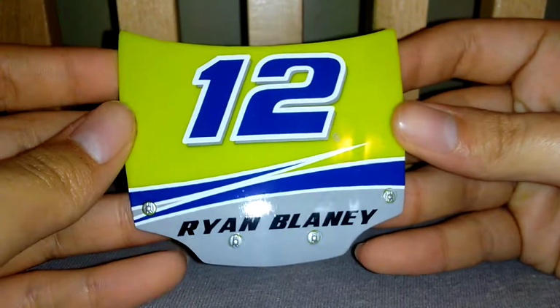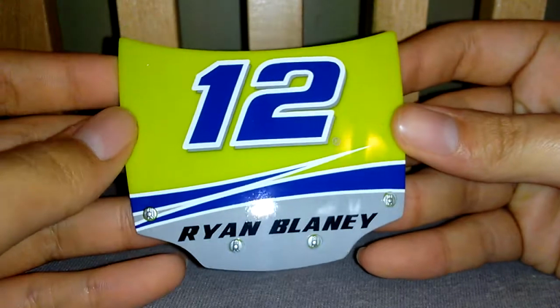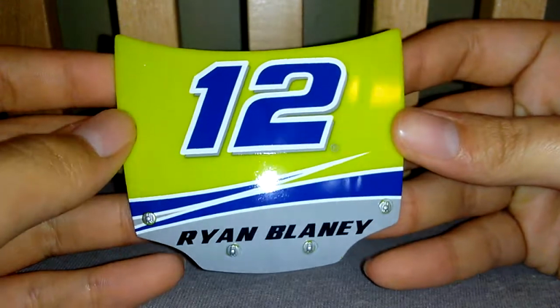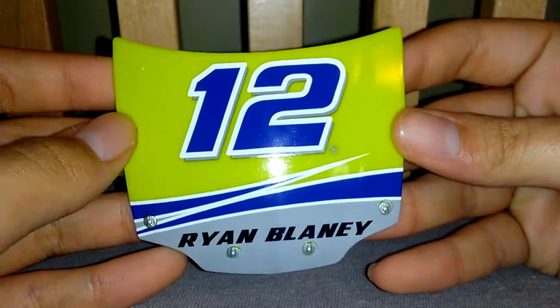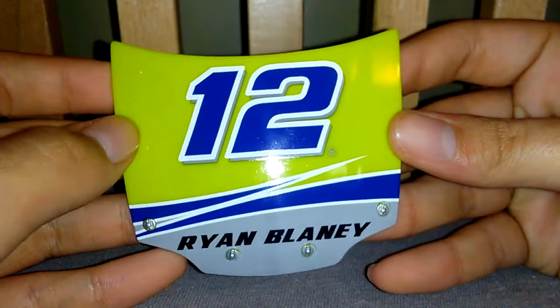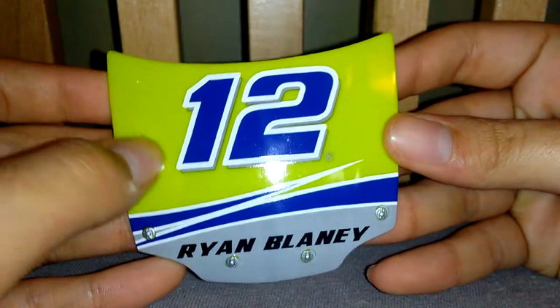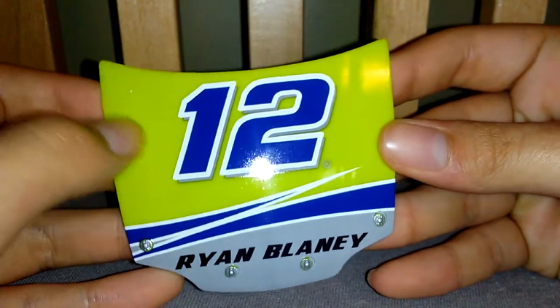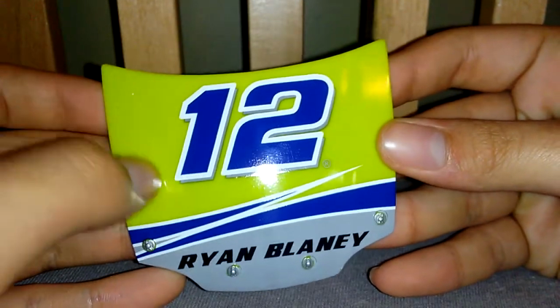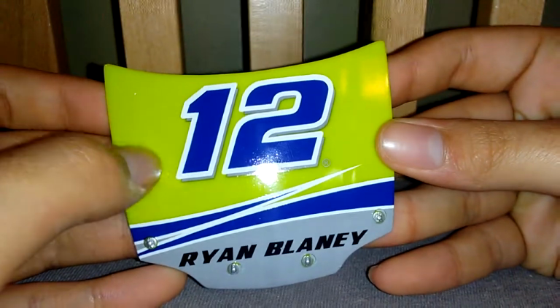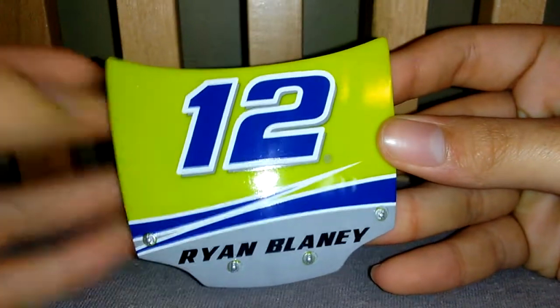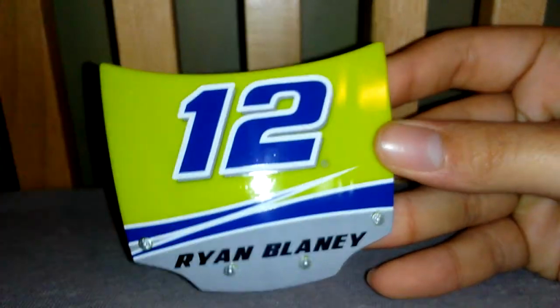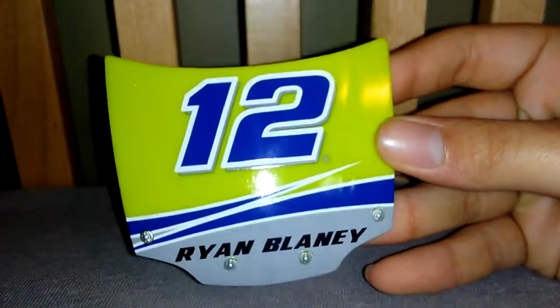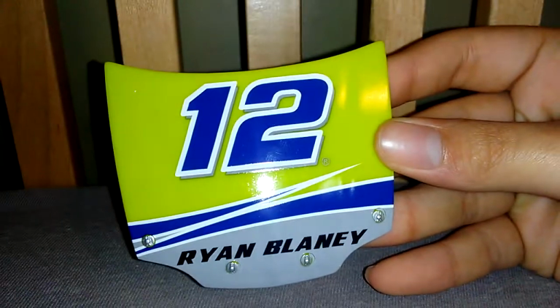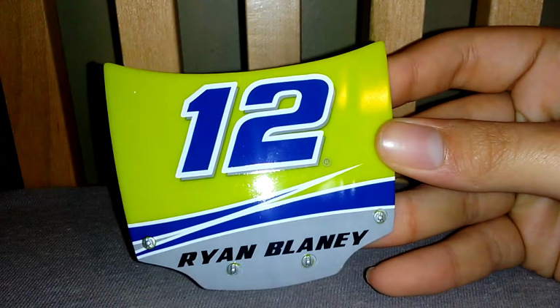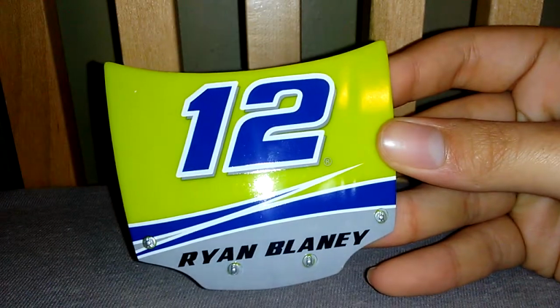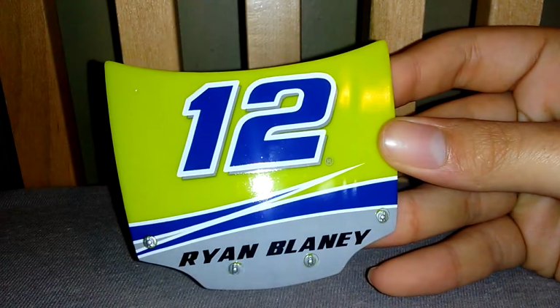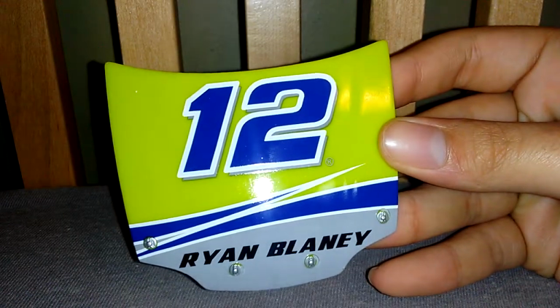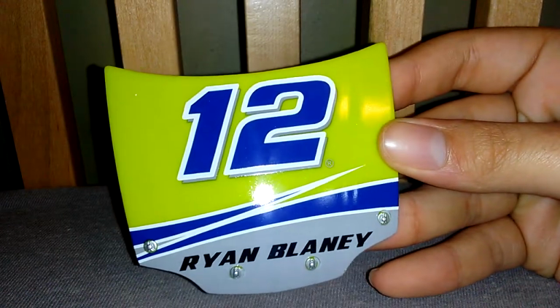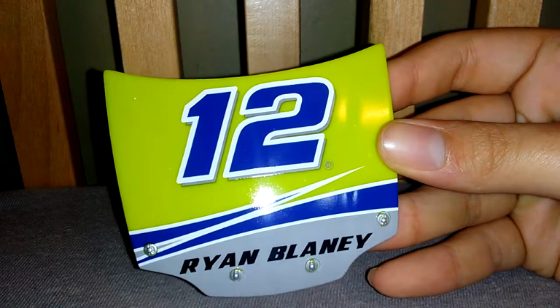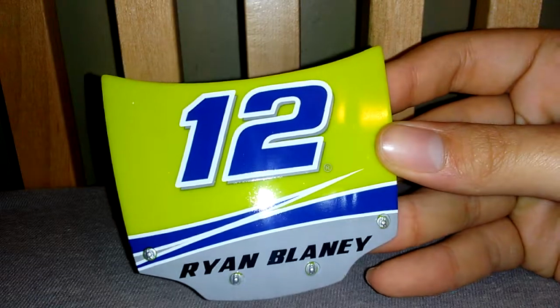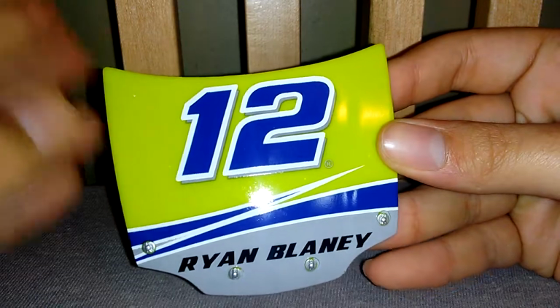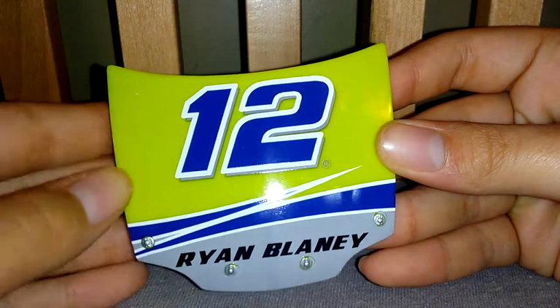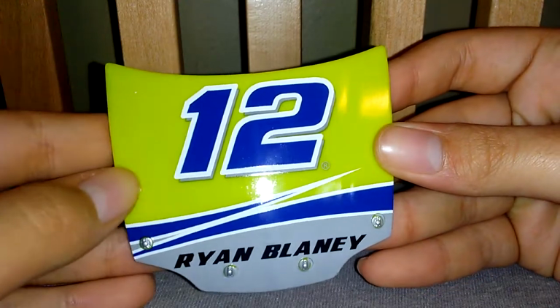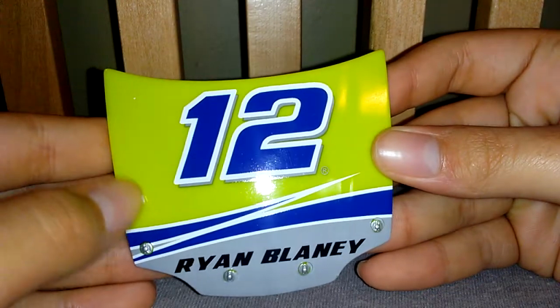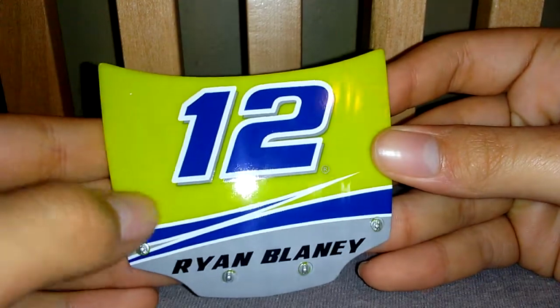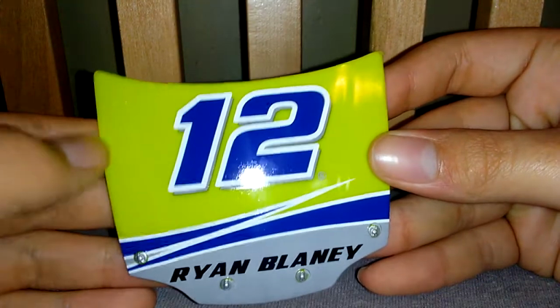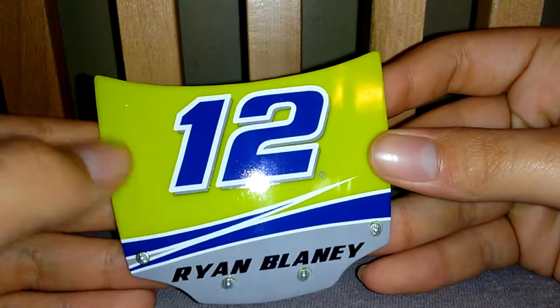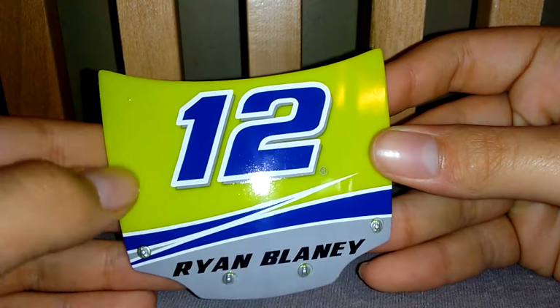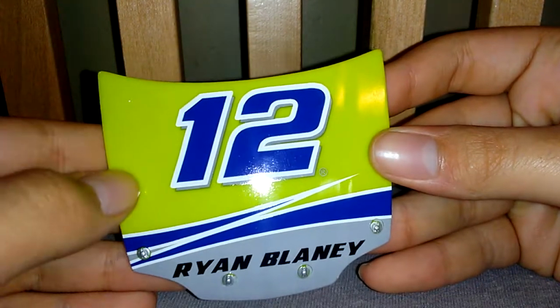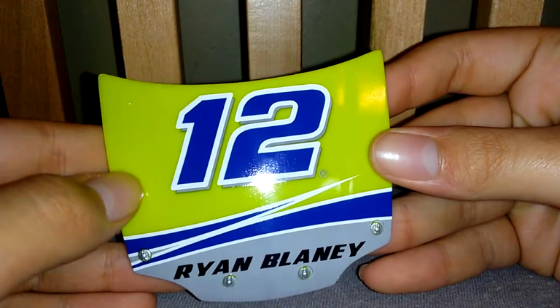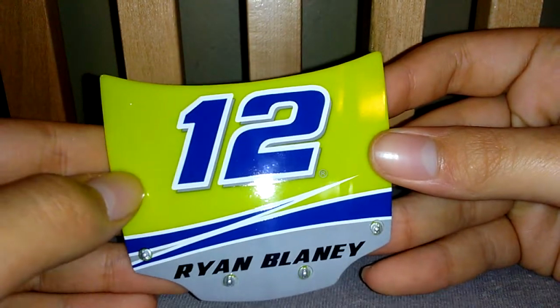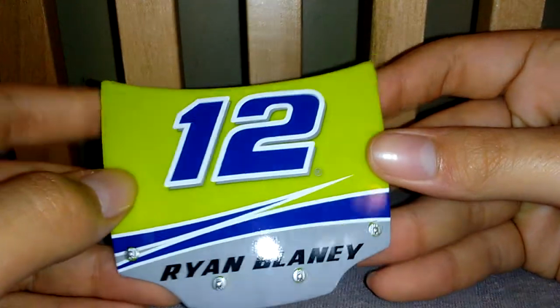Here's the hood. It looks like a darker yellow than what it actually is — the camera makes it look darker yellow.